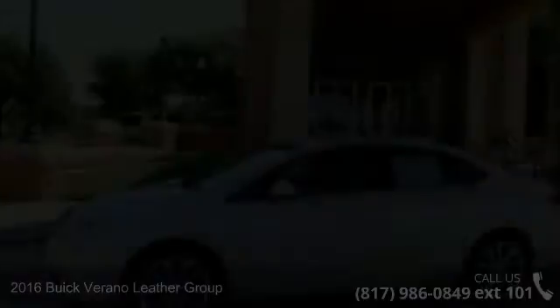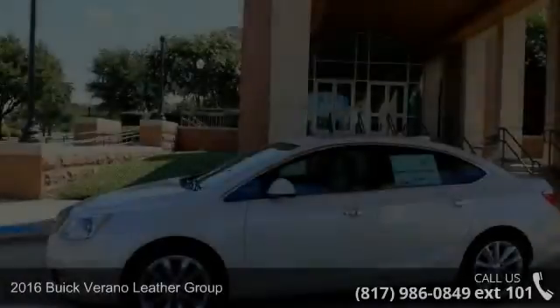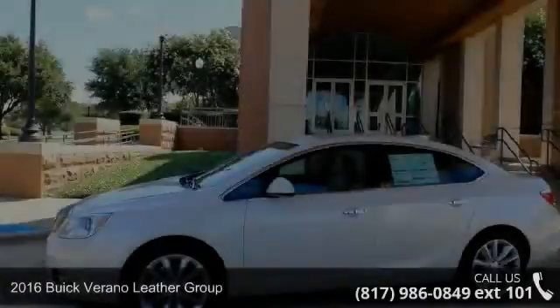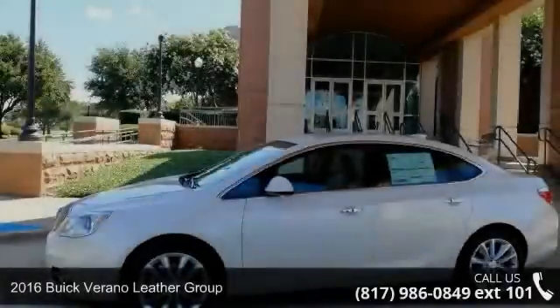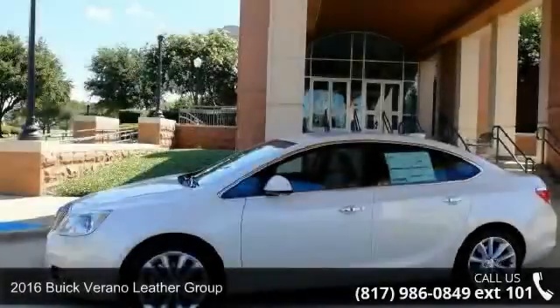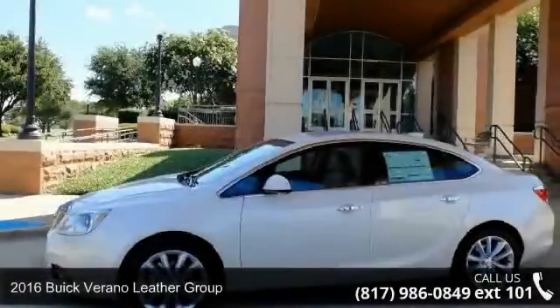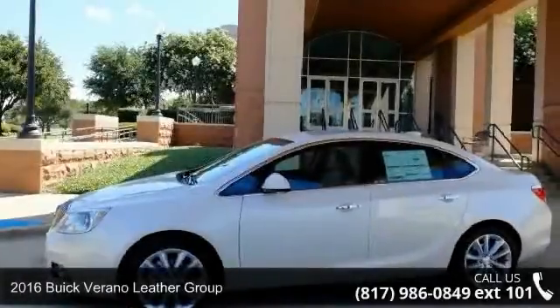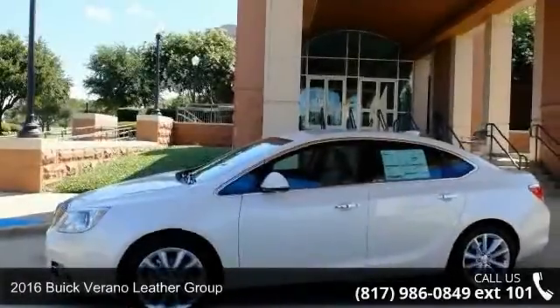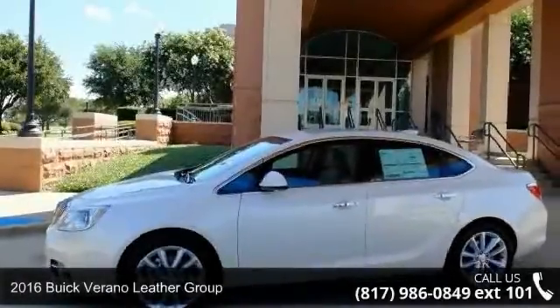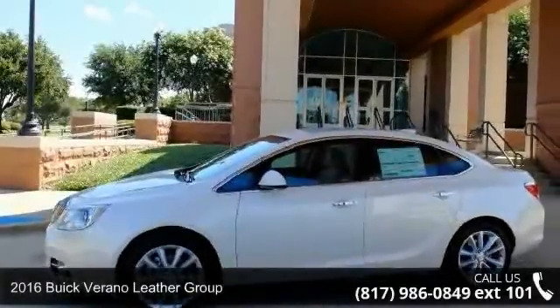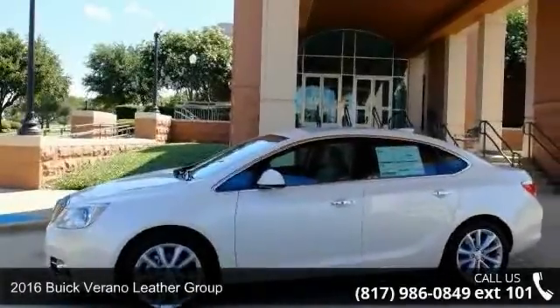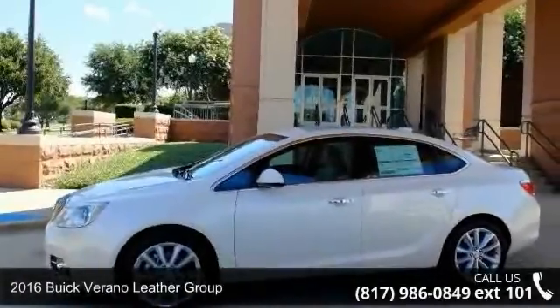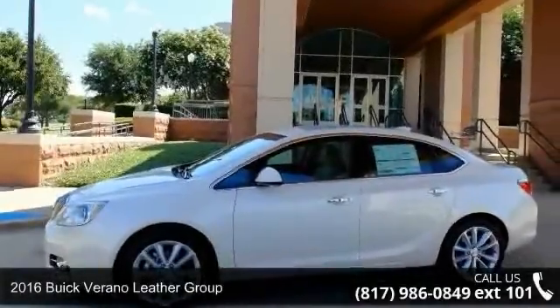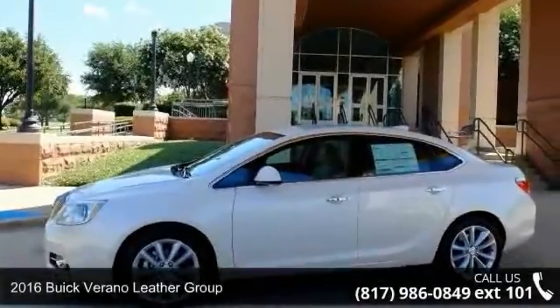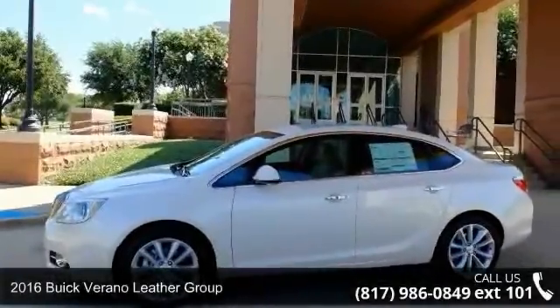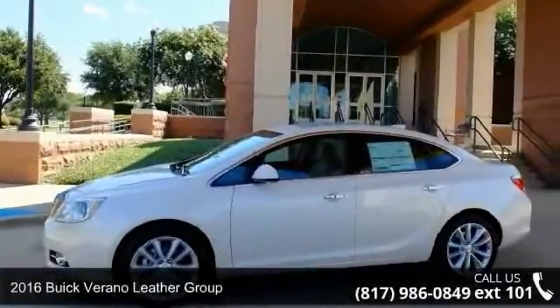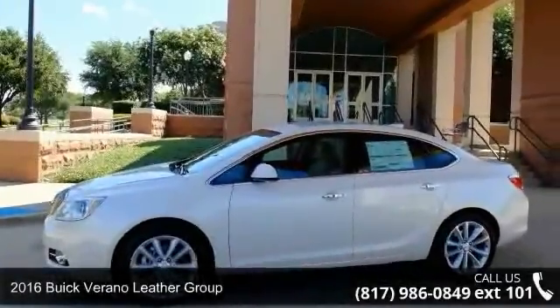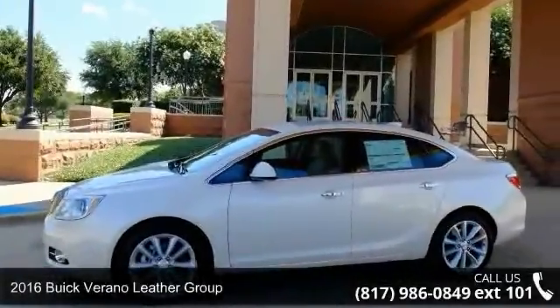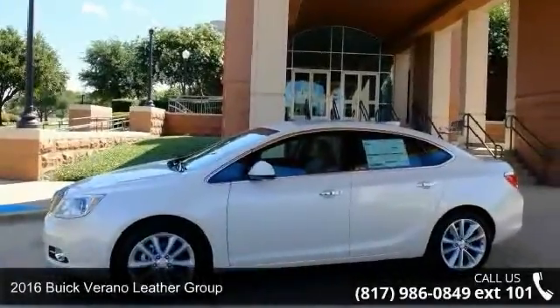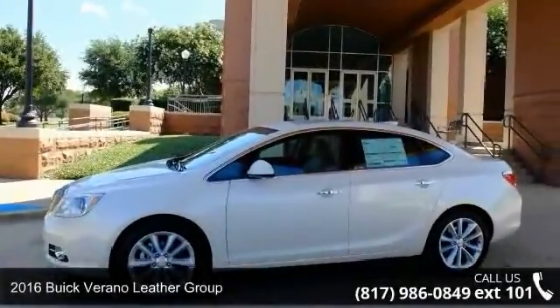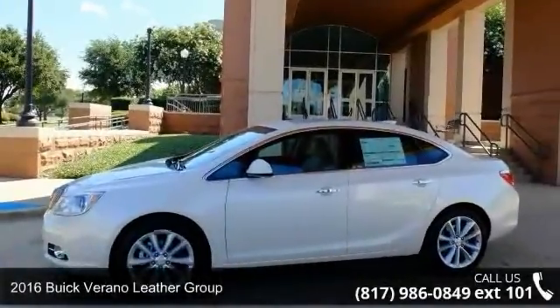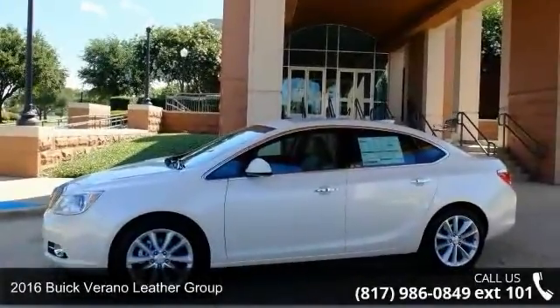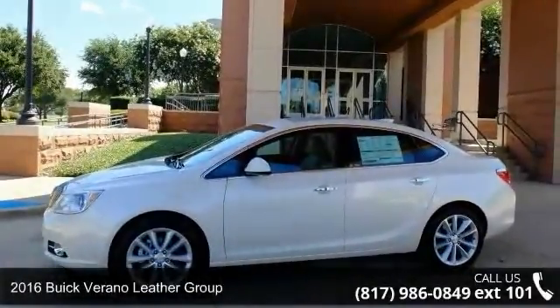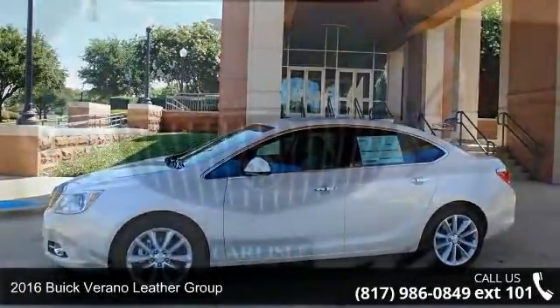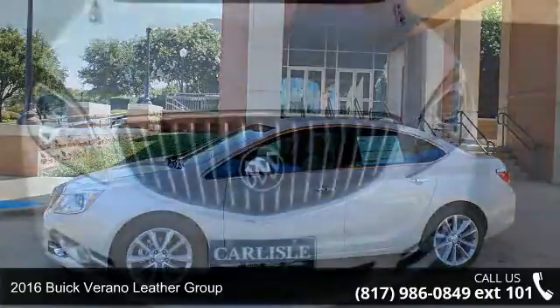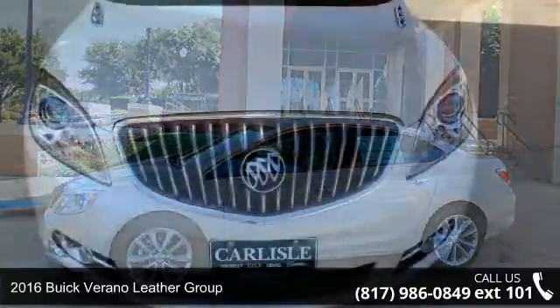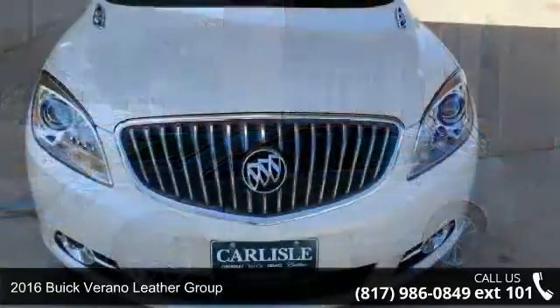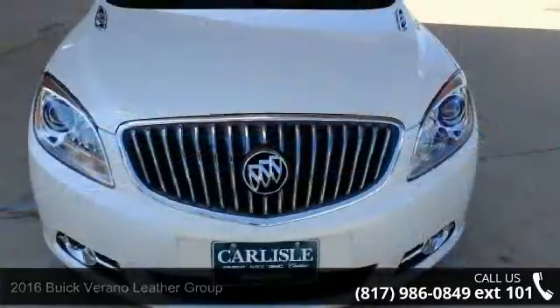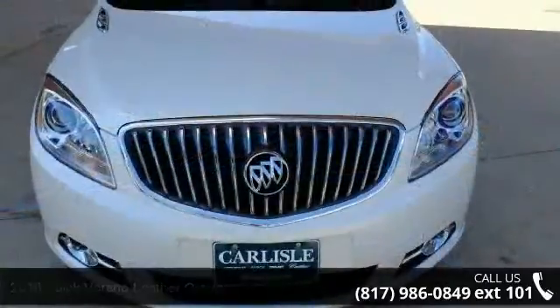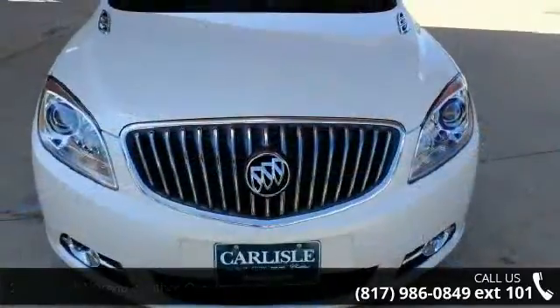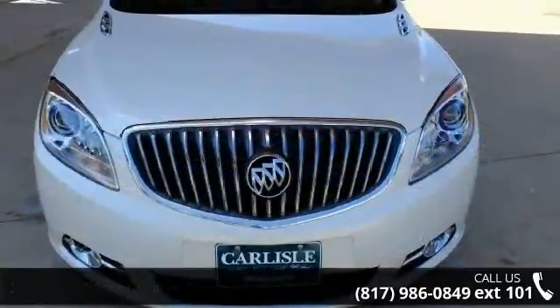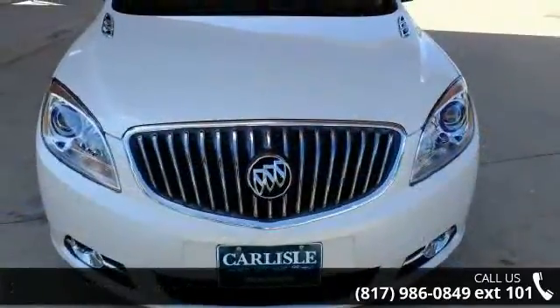Check out this 2016 Buick Verano. If you are looking for an automobile with great features, look no further.